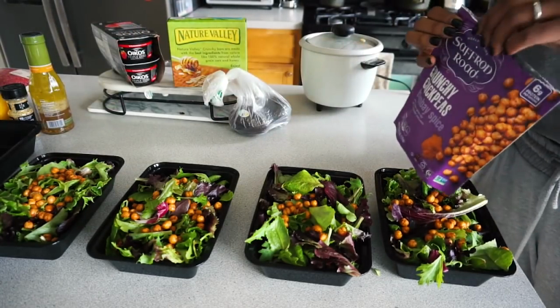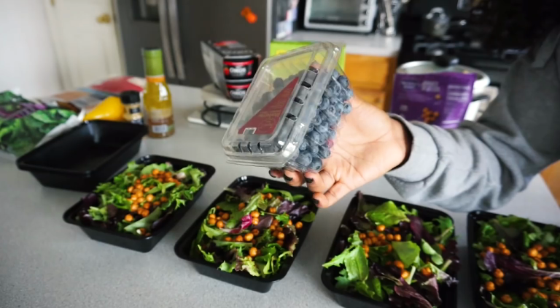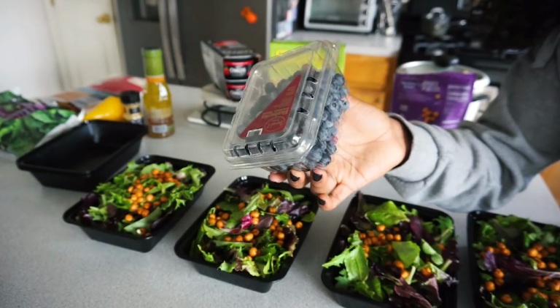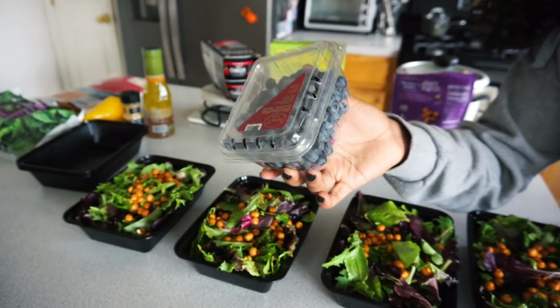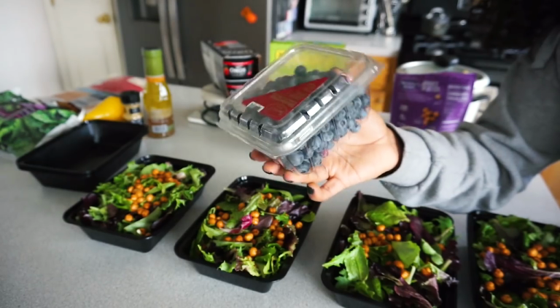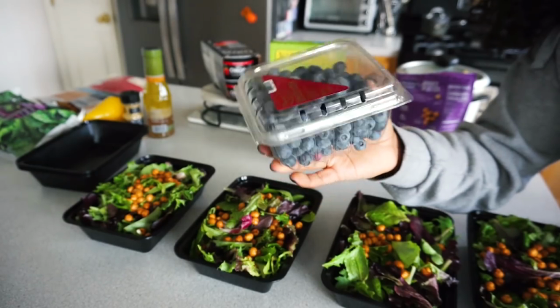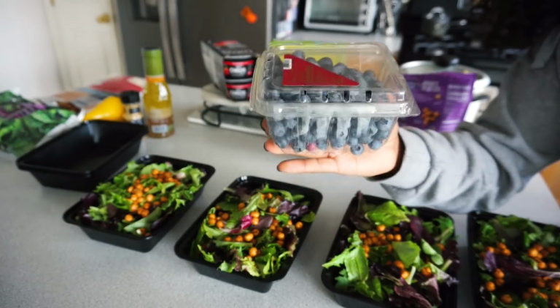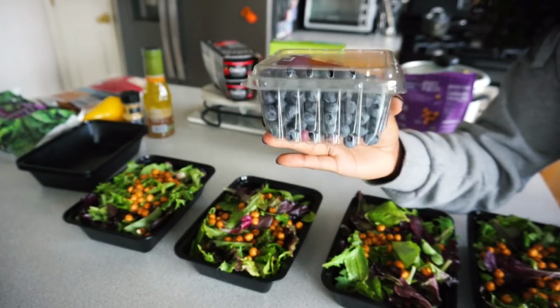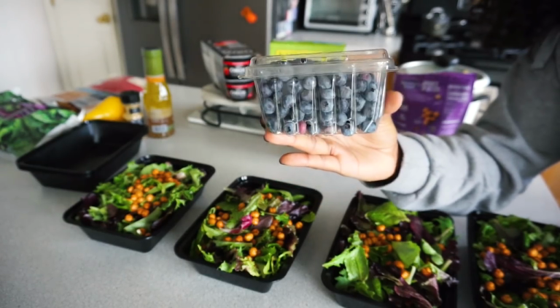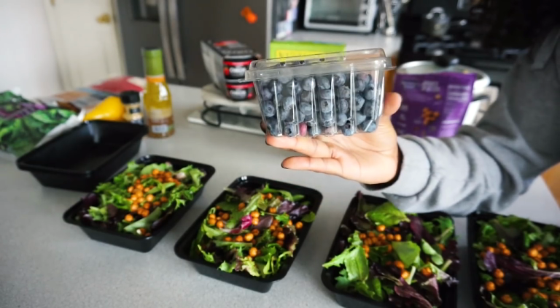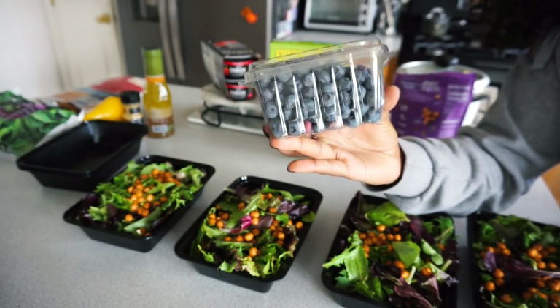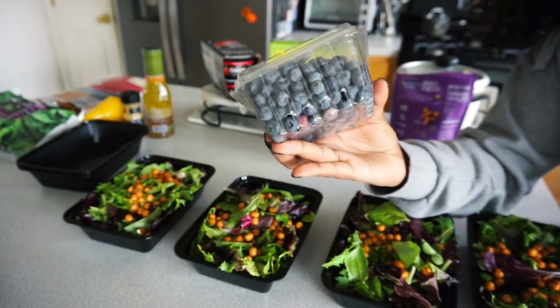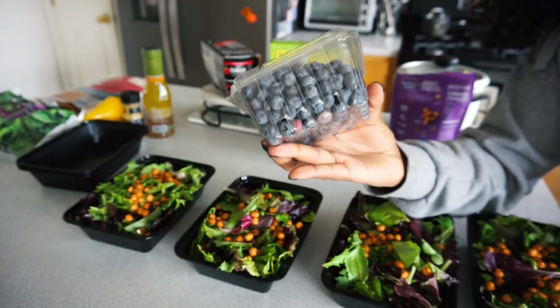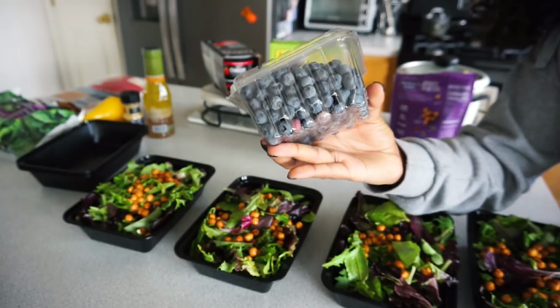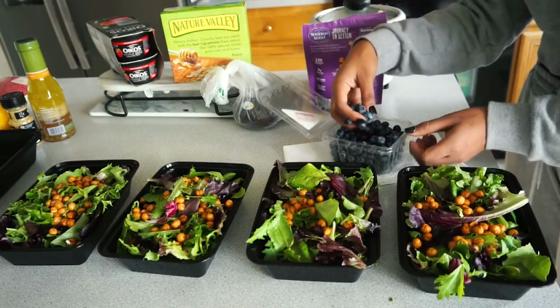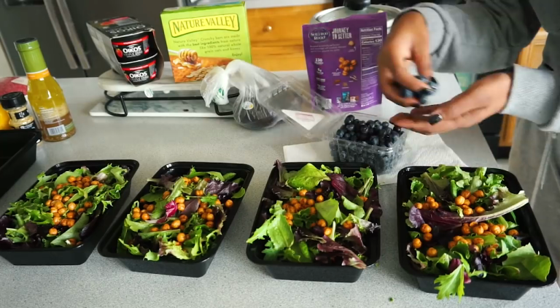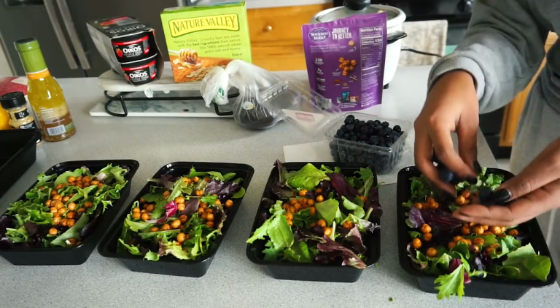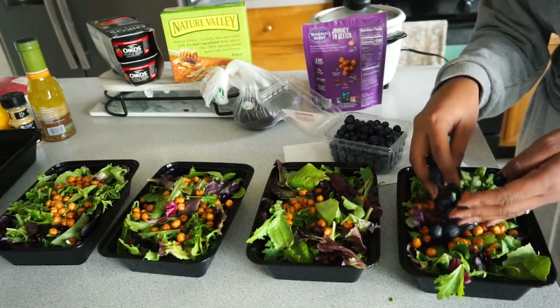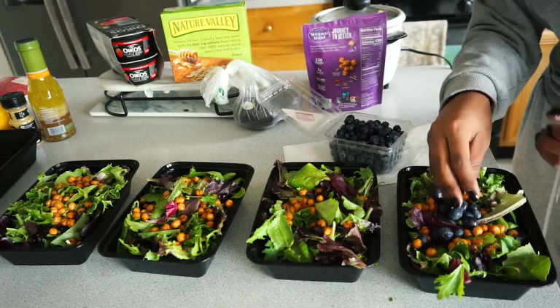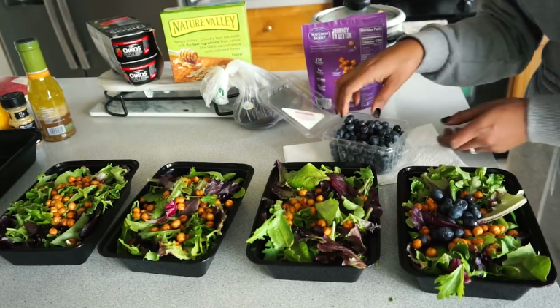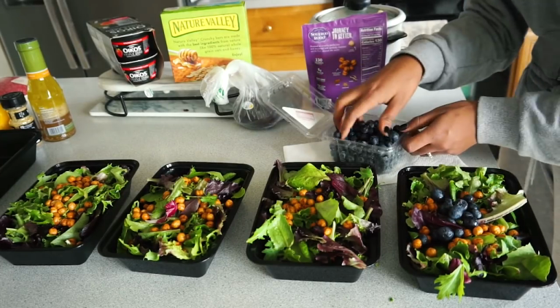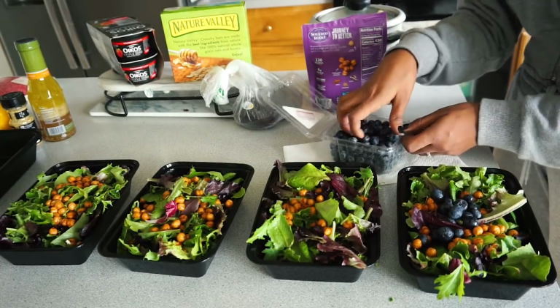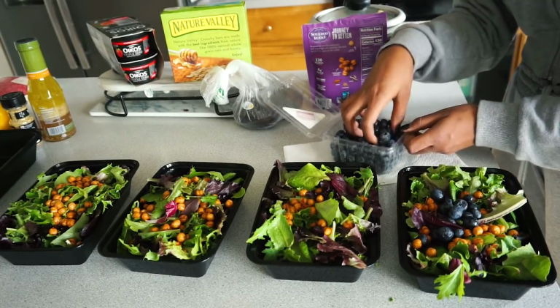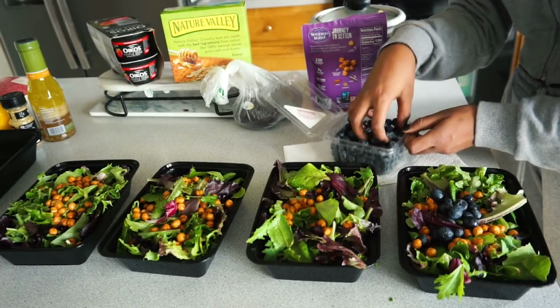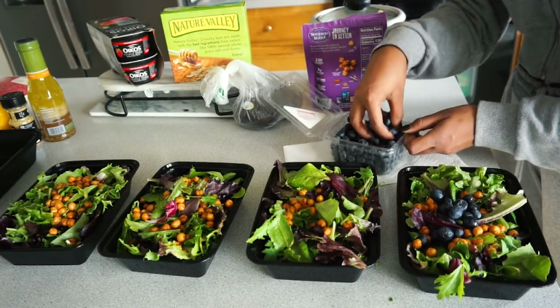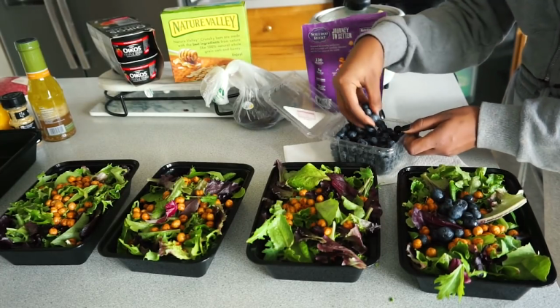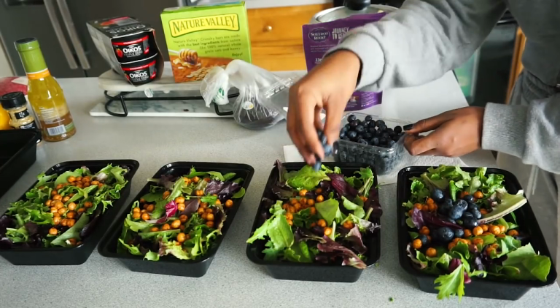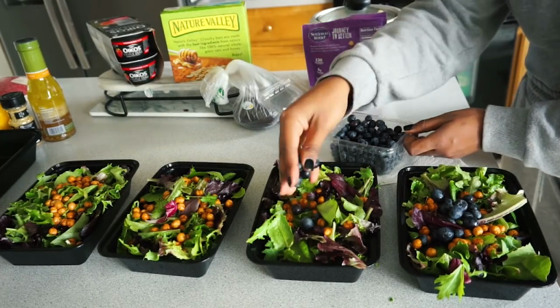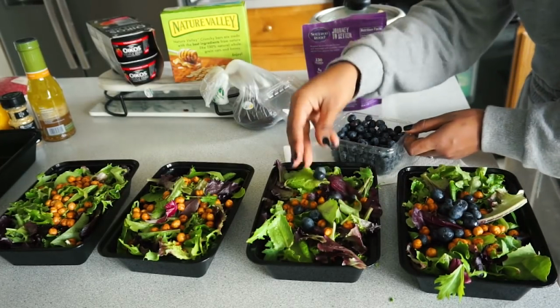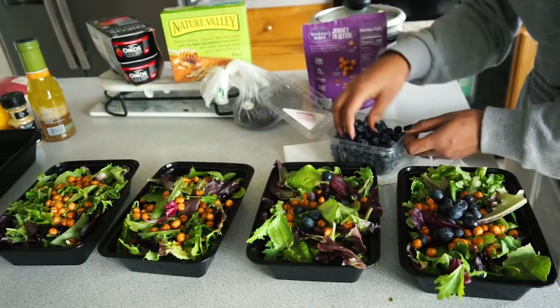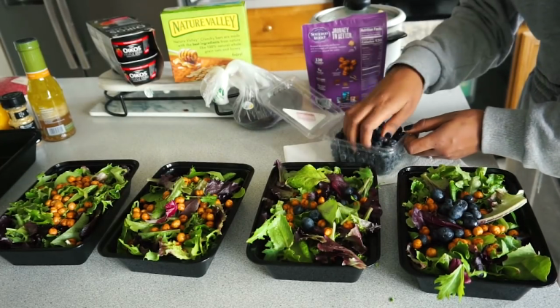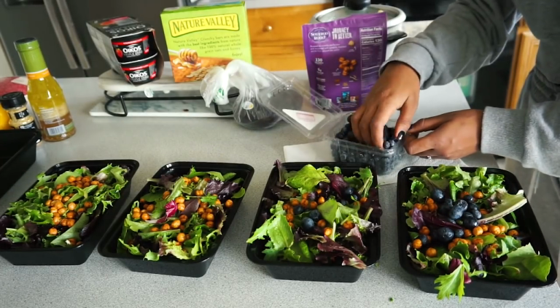Next for toppings I'm going to go ahead and add some blueberries. I went ahead and already washed them and I'm going to add the same amount to each container.